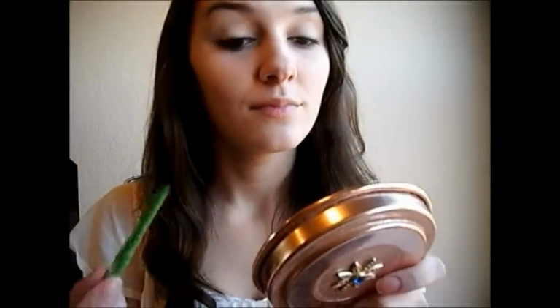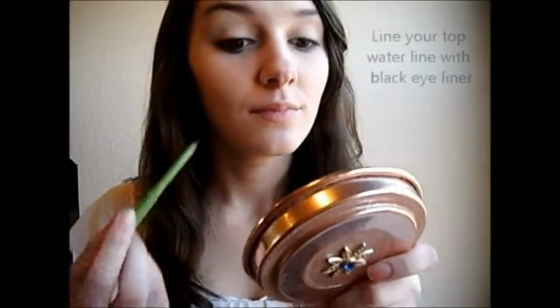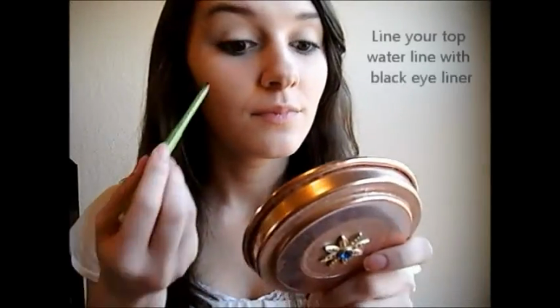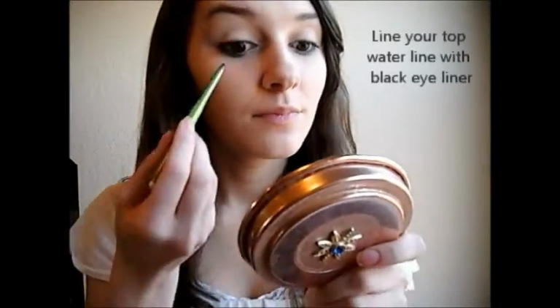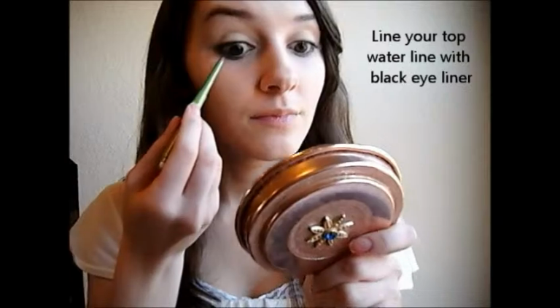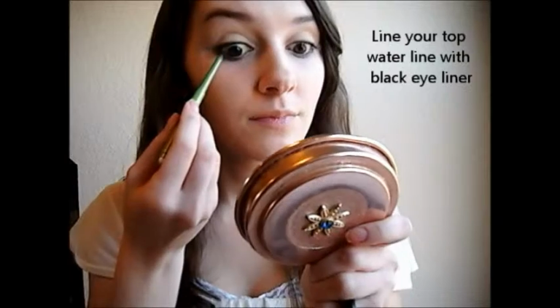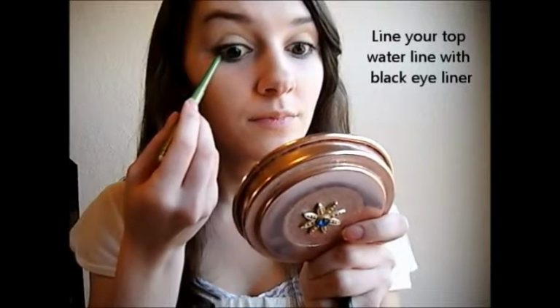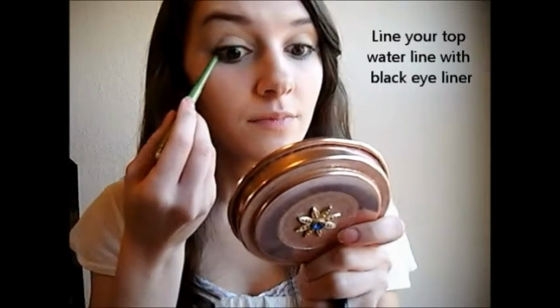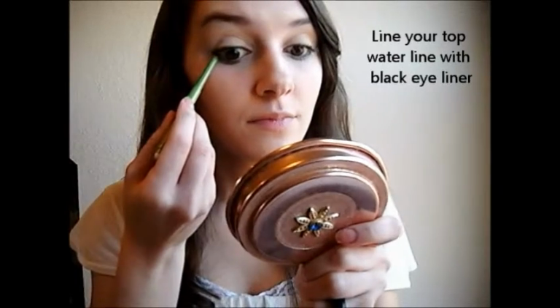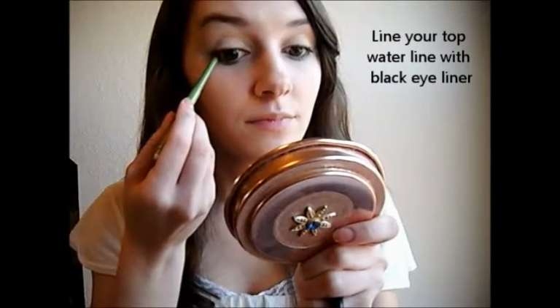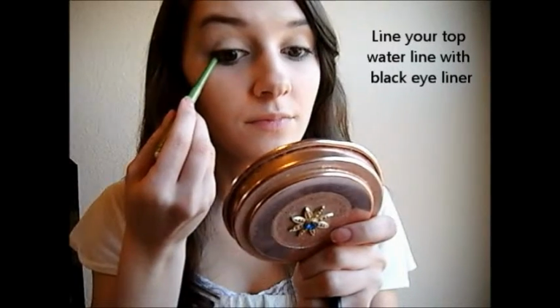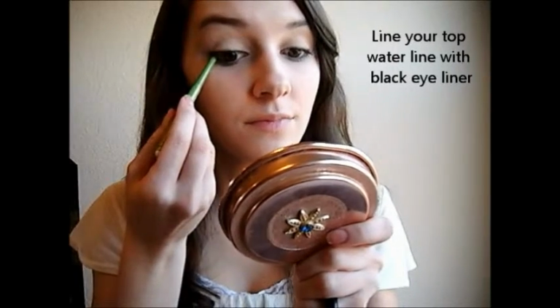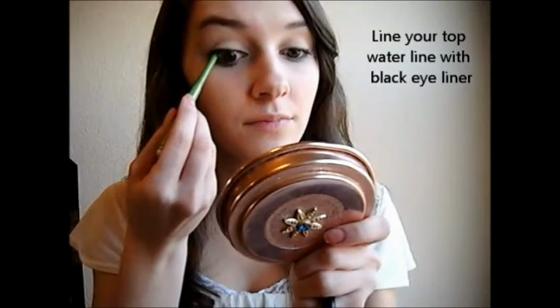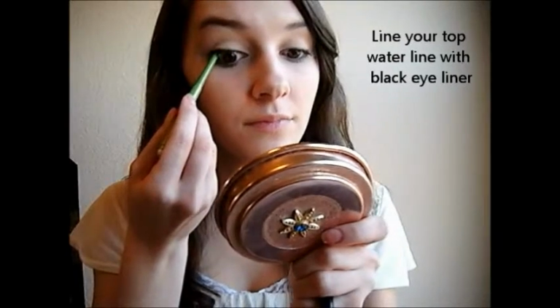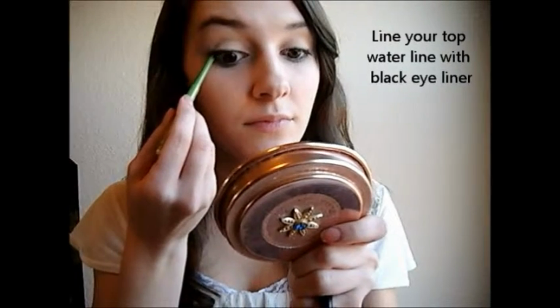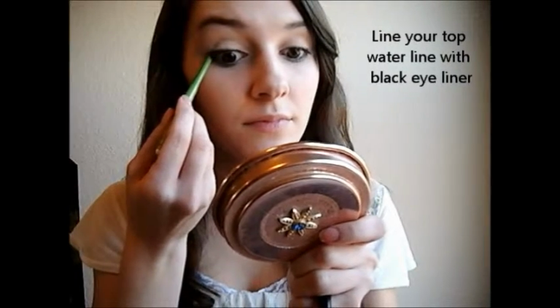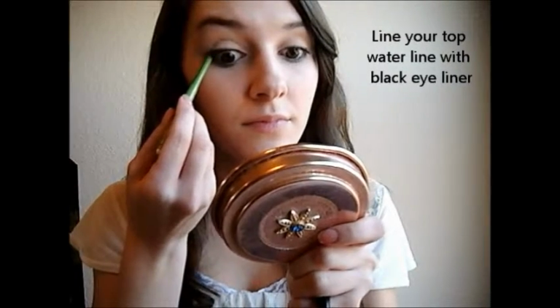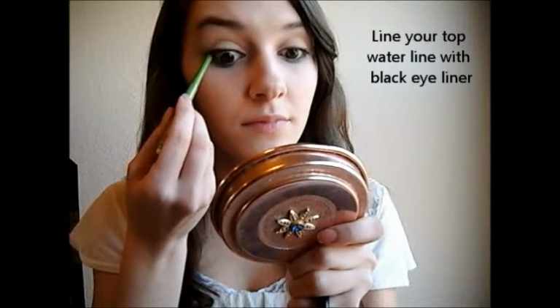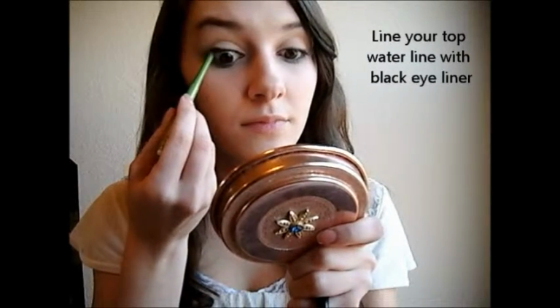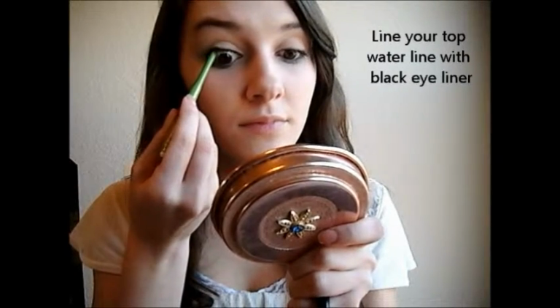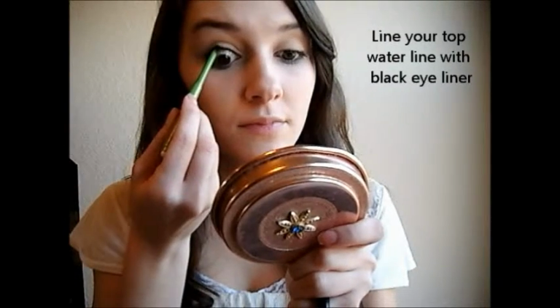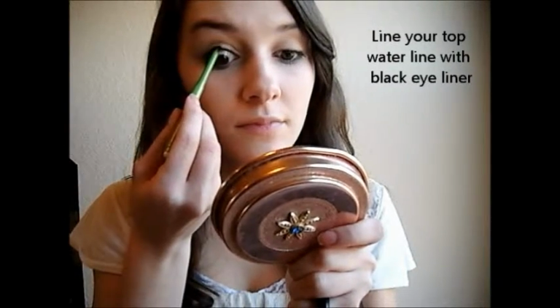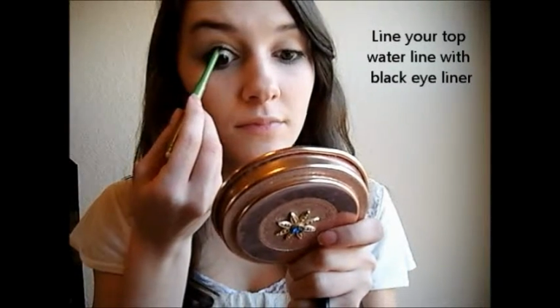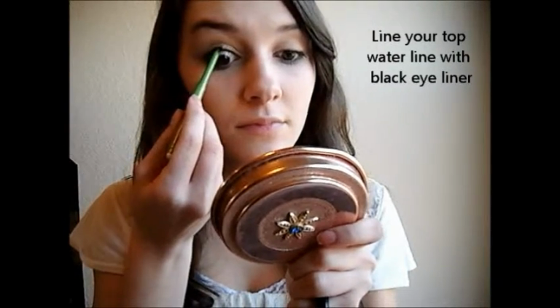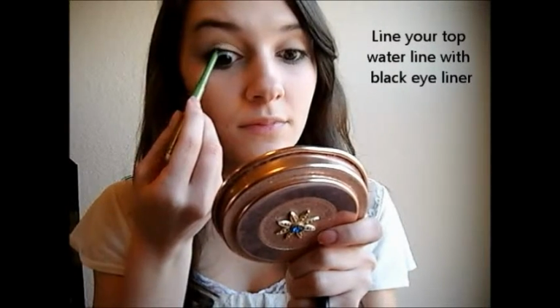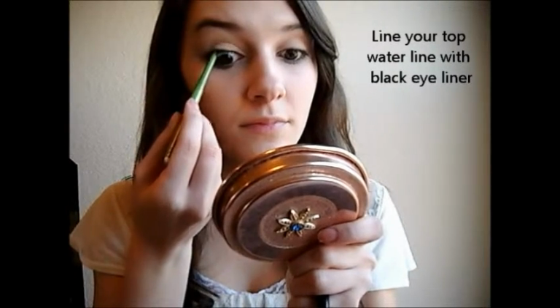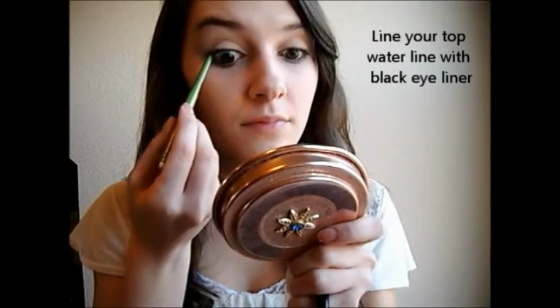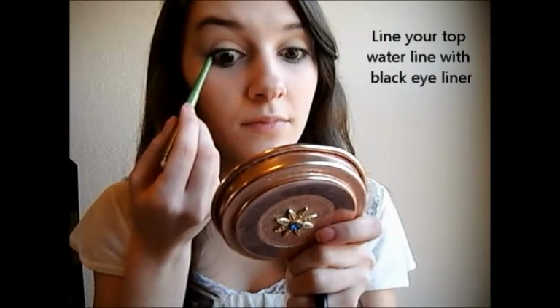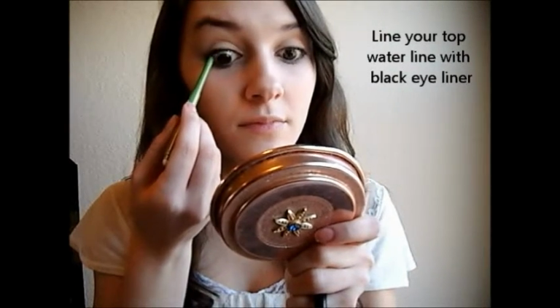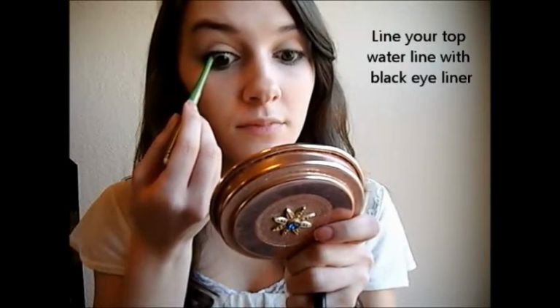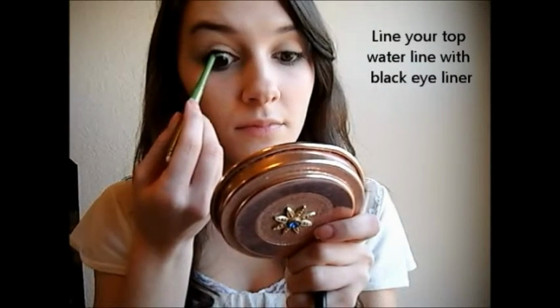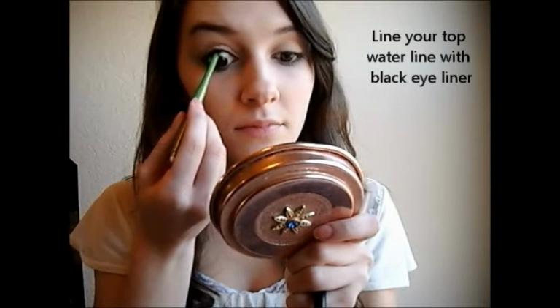Now taking a black eyeliner, you're going to want to line your upper waterline.